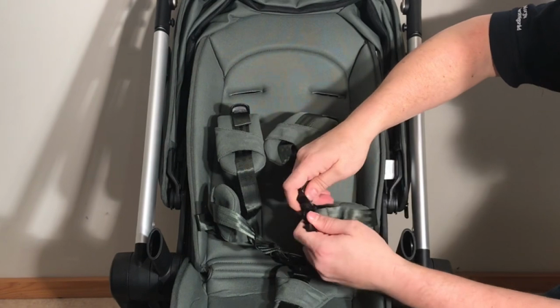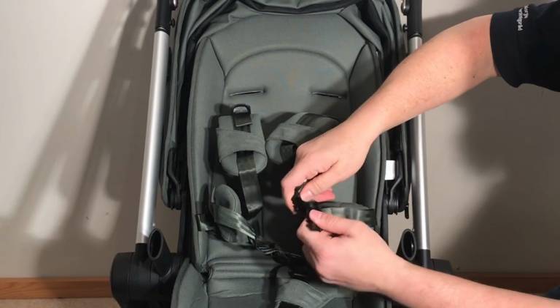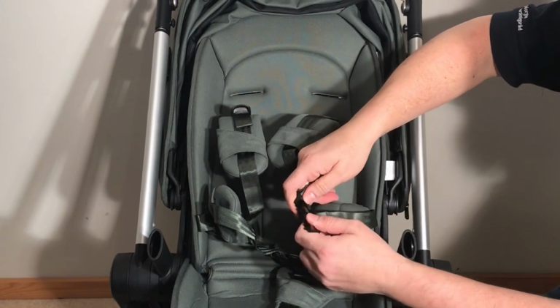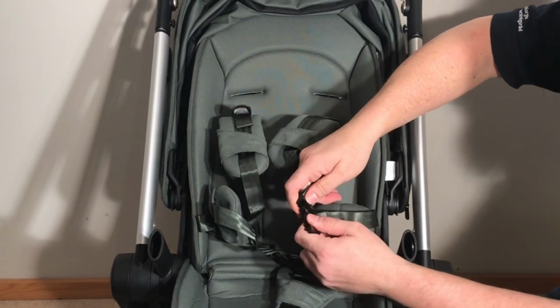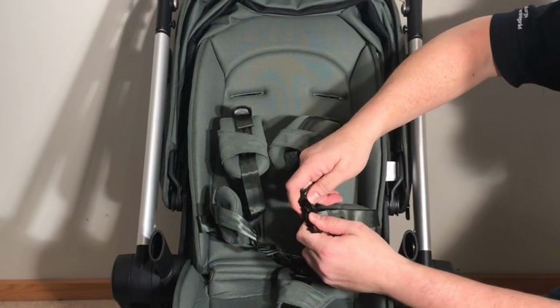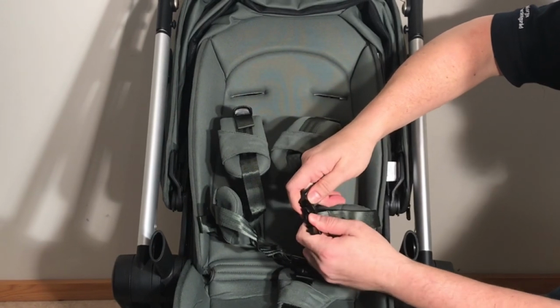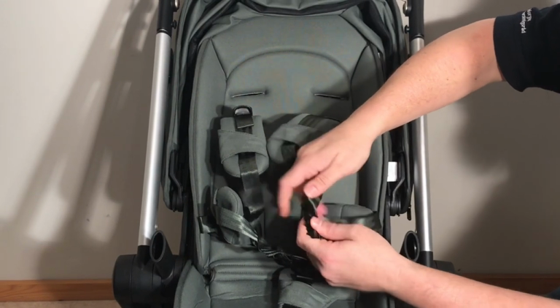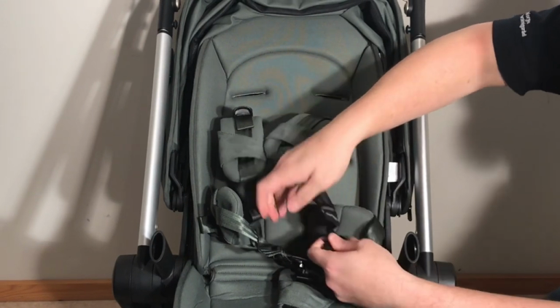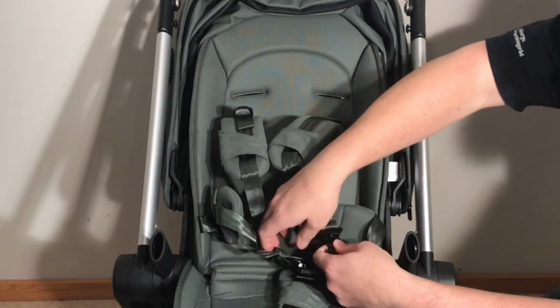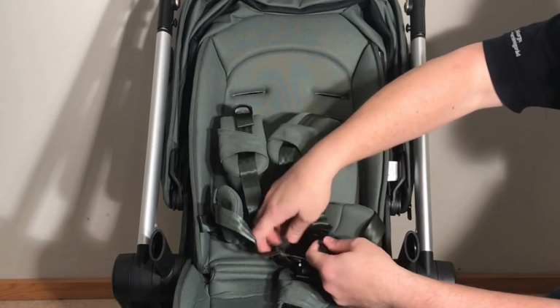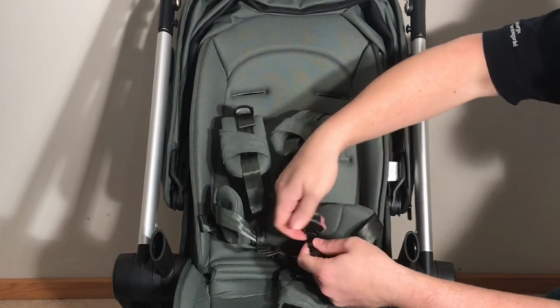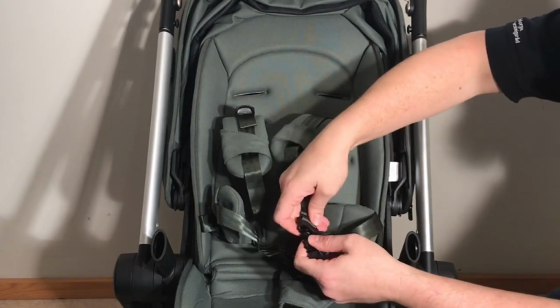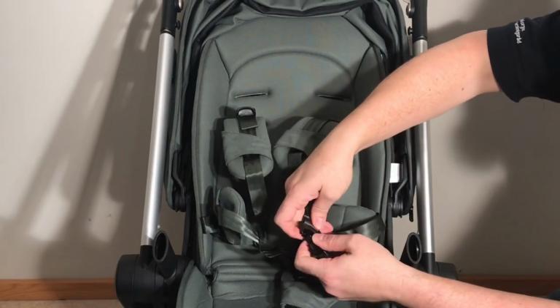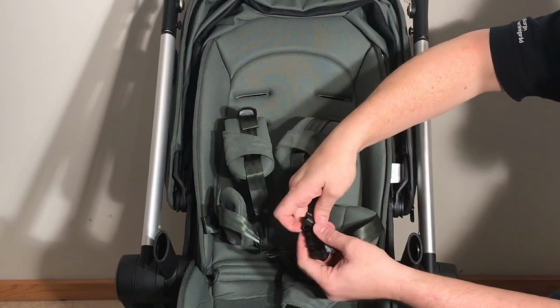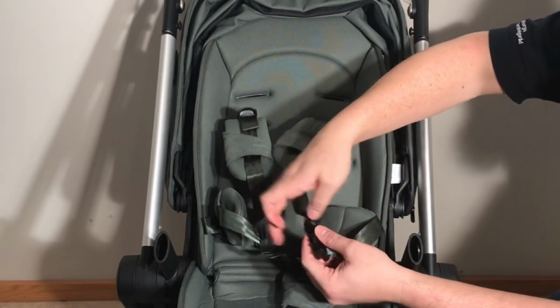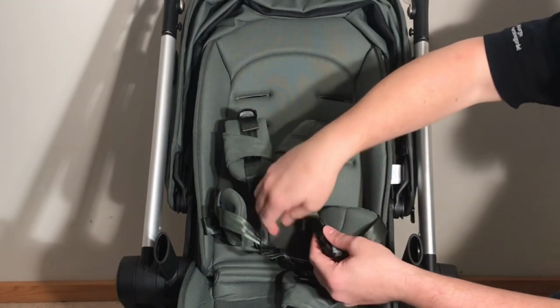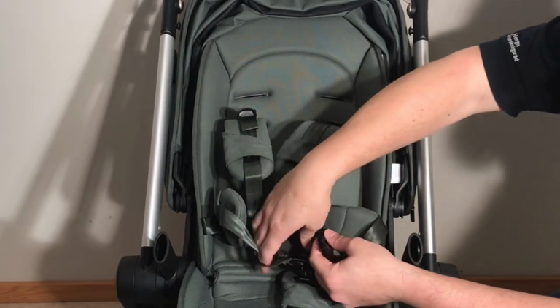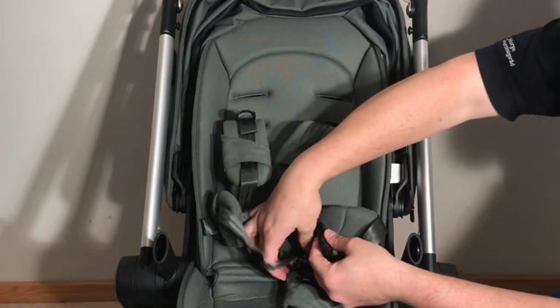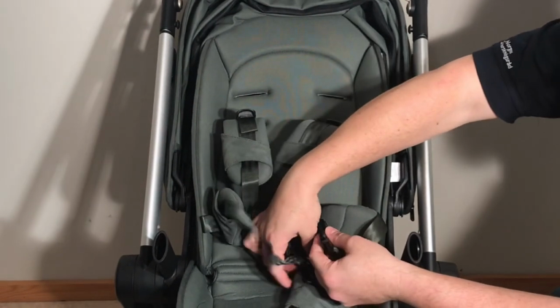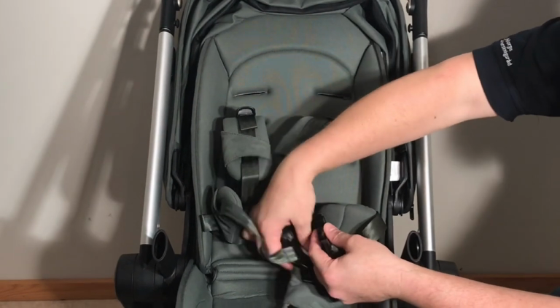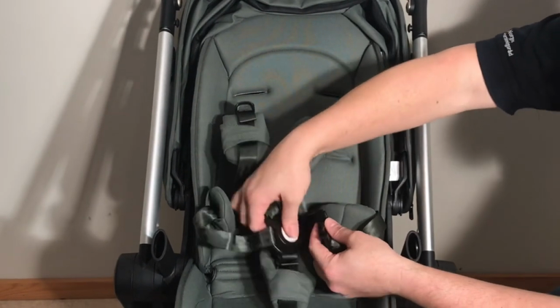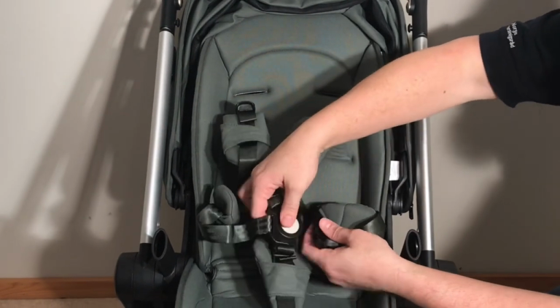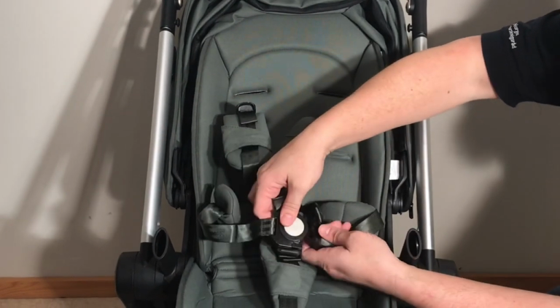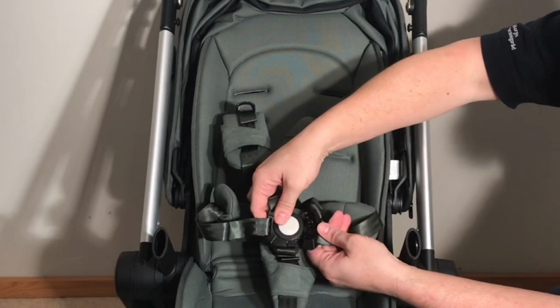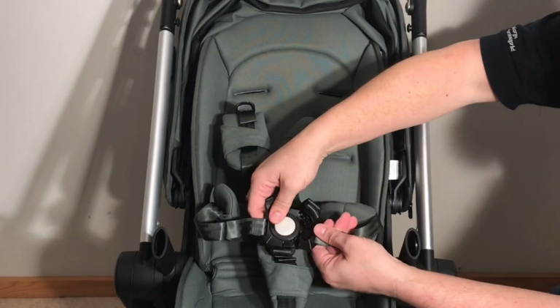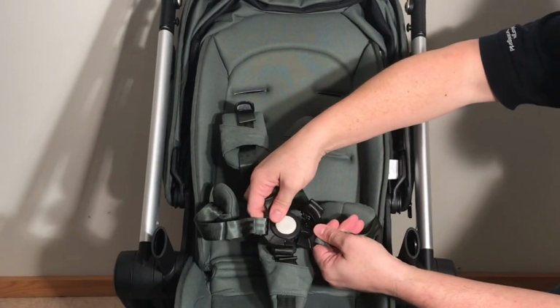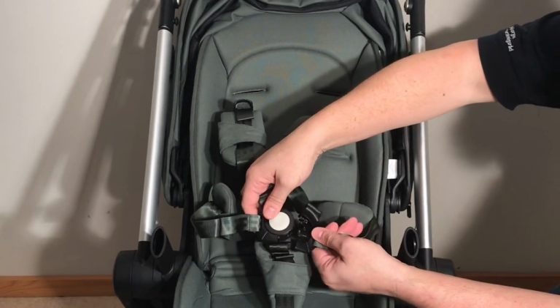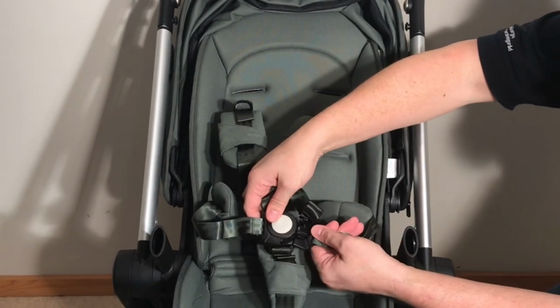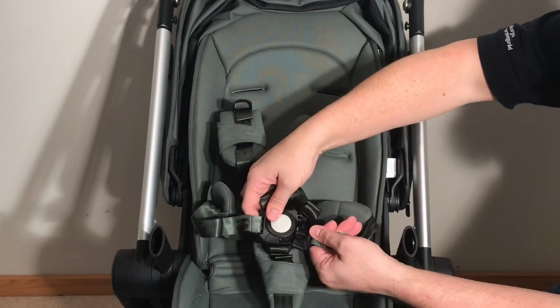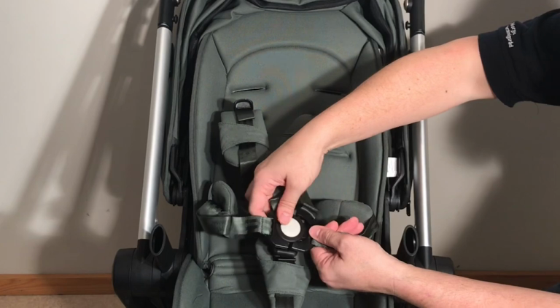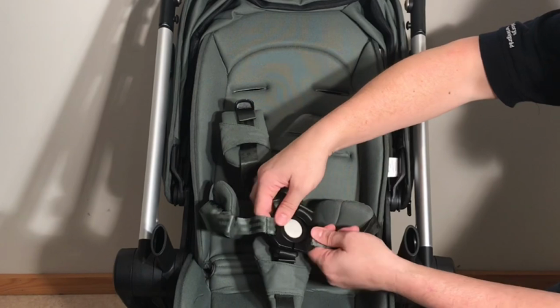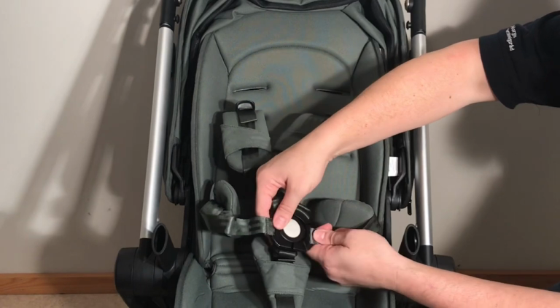If you're having trouble pushing that button, you can use a little bit of silicone spray to loosen up the overall mechanism.